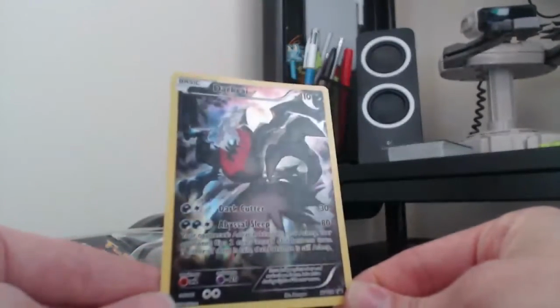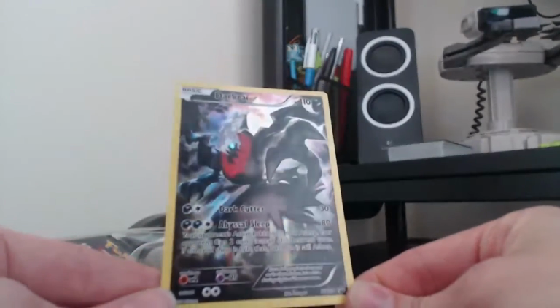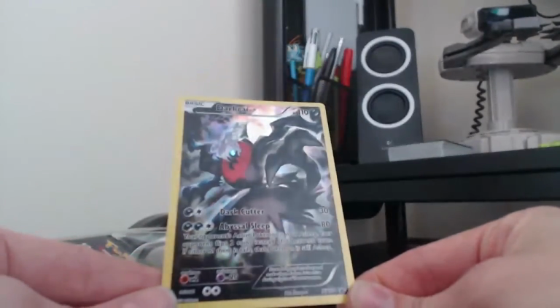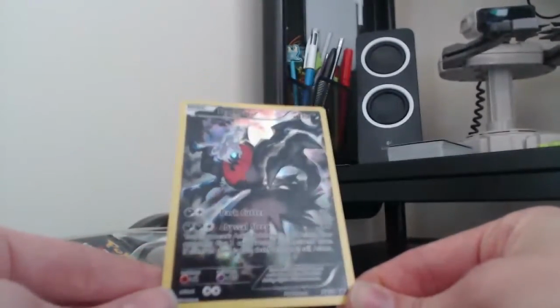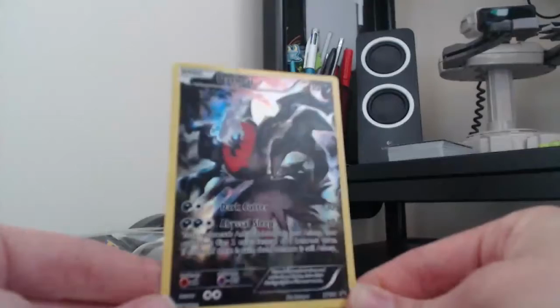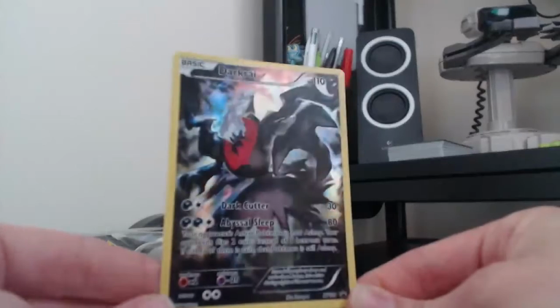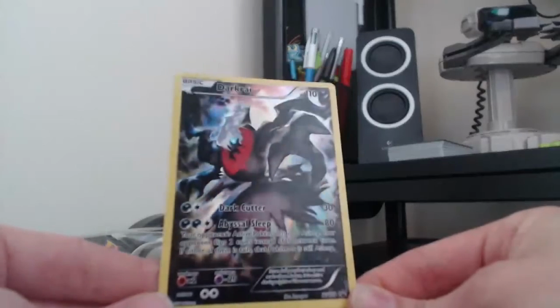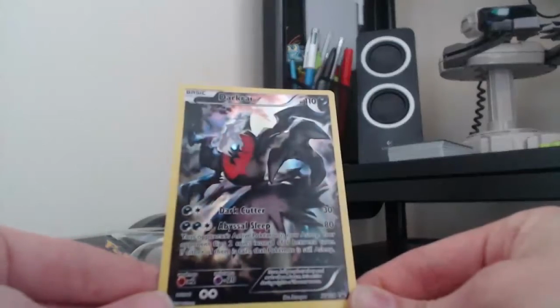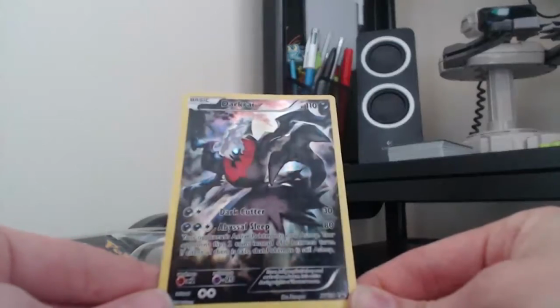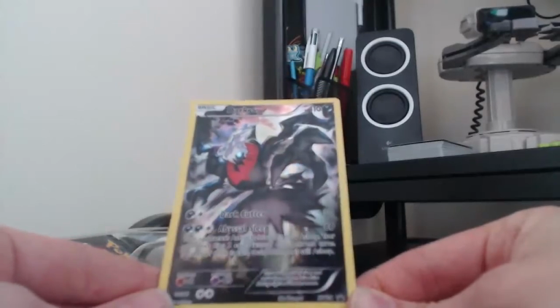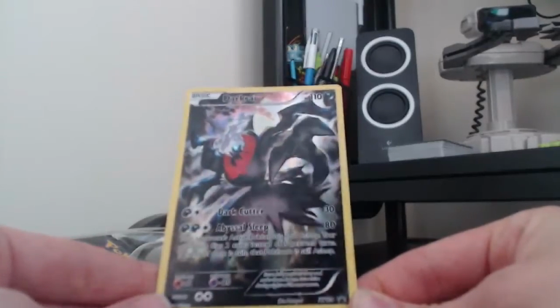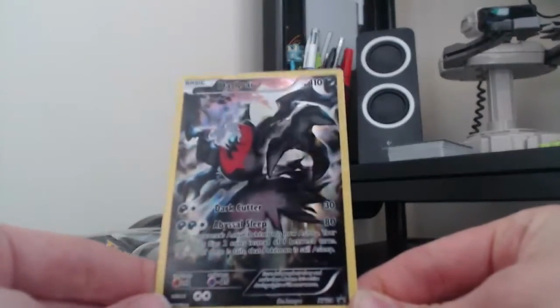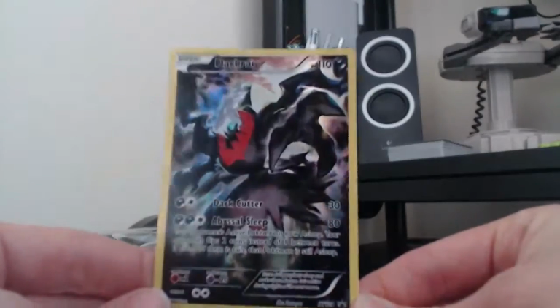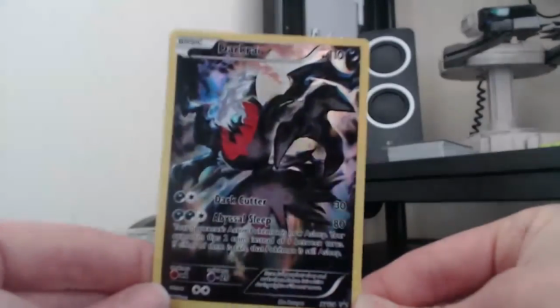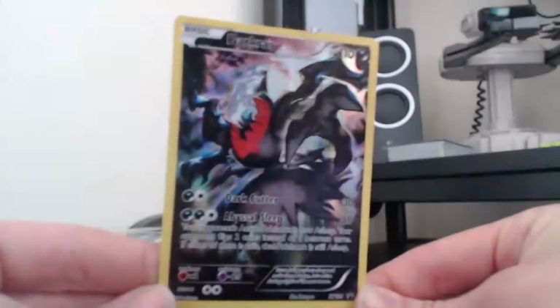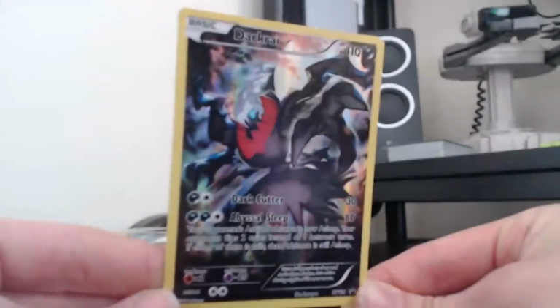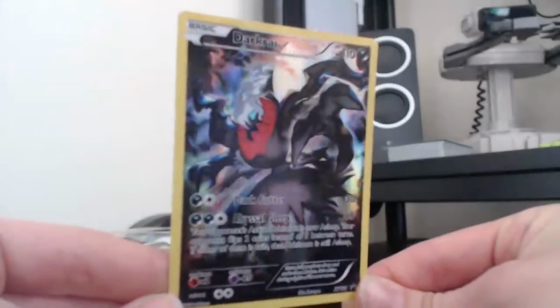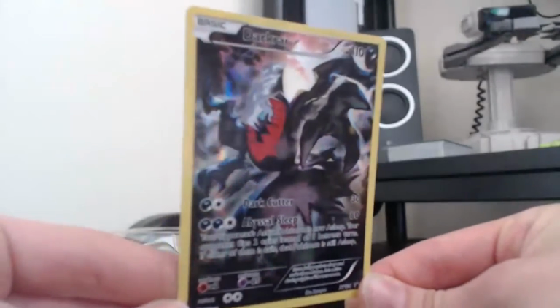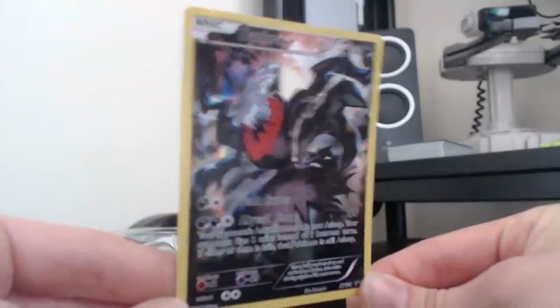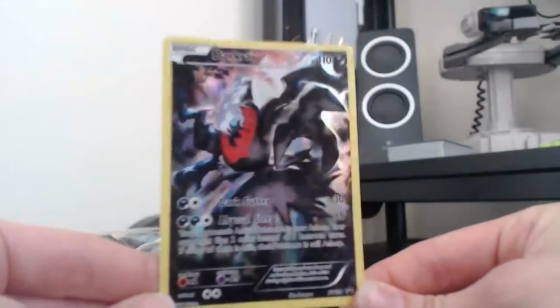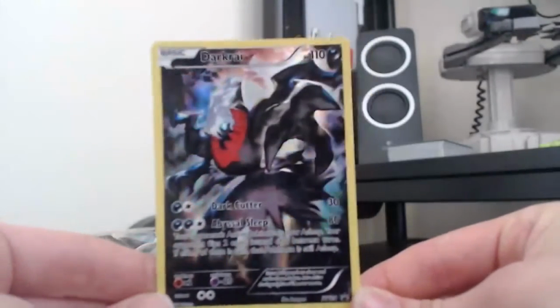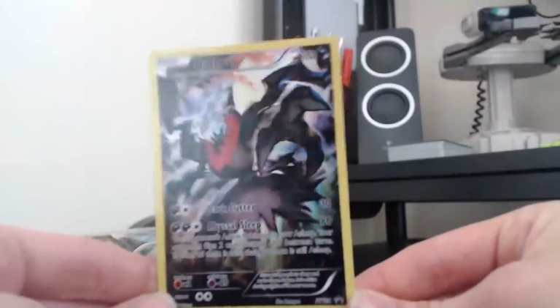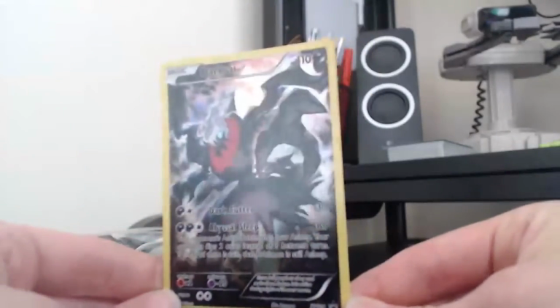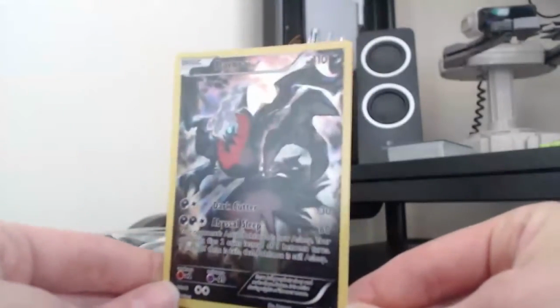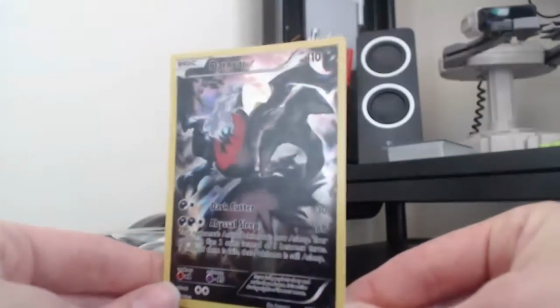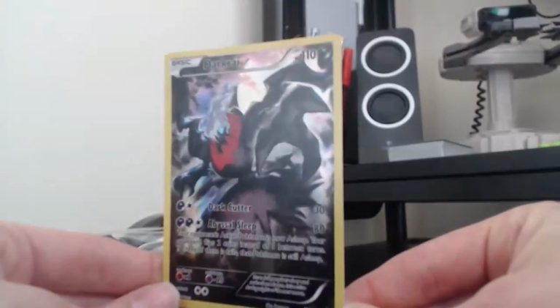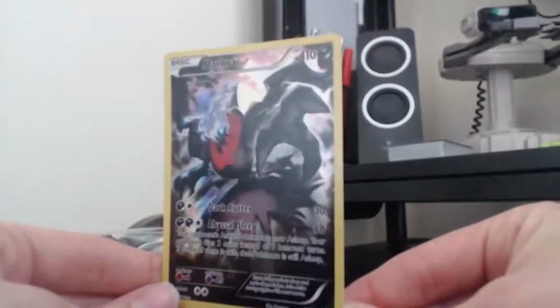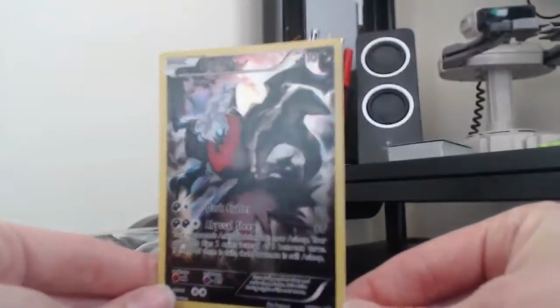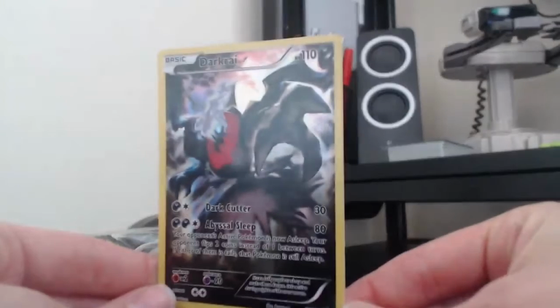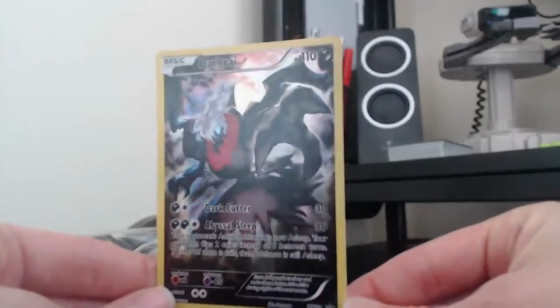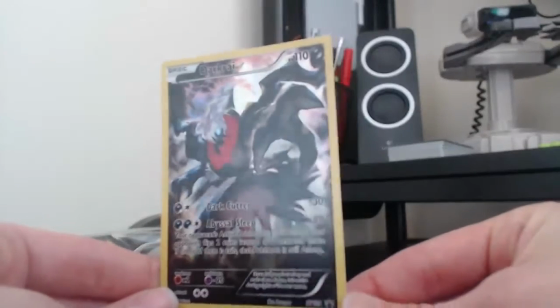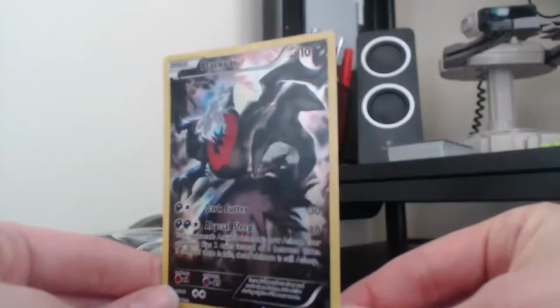That is one evil, evil card. Definitely one of my favourite Darkrai cards.